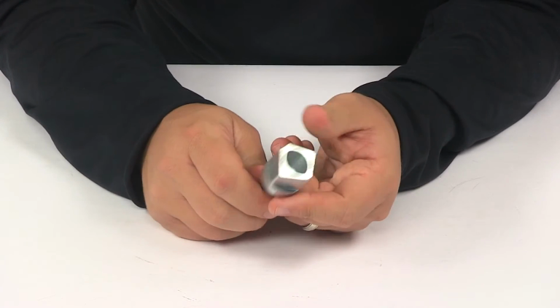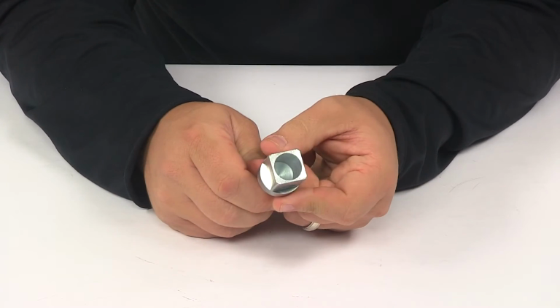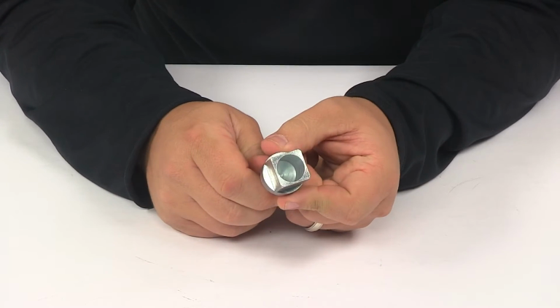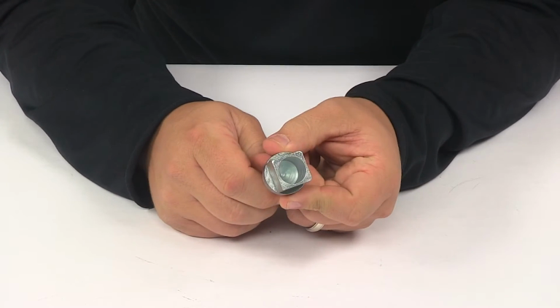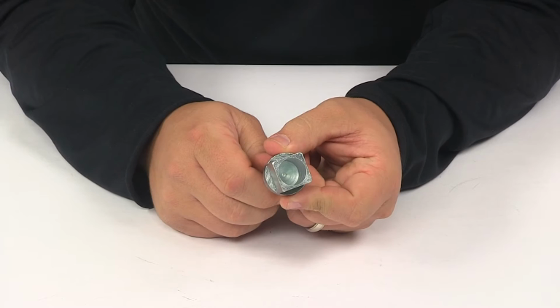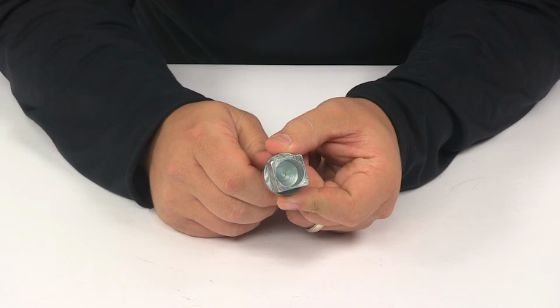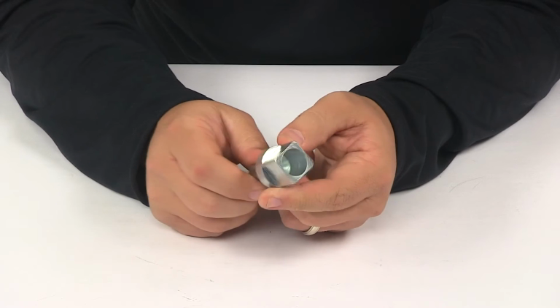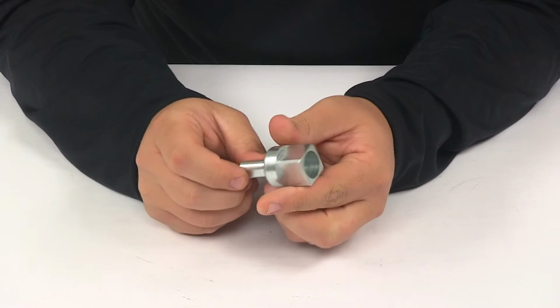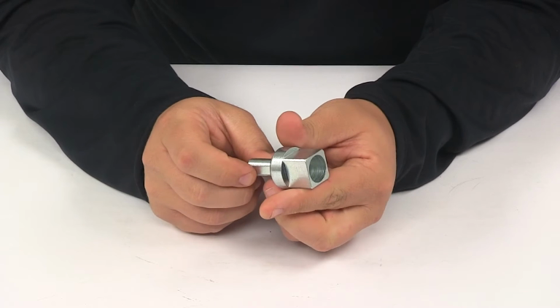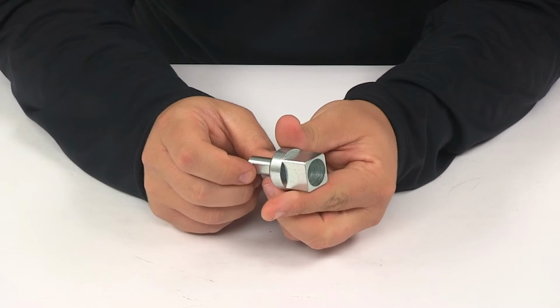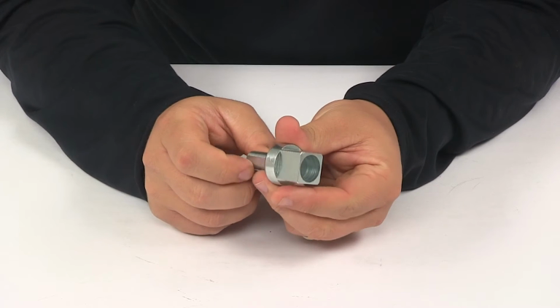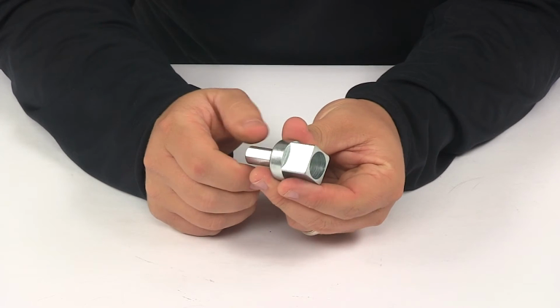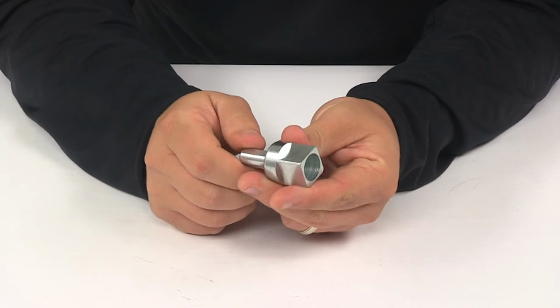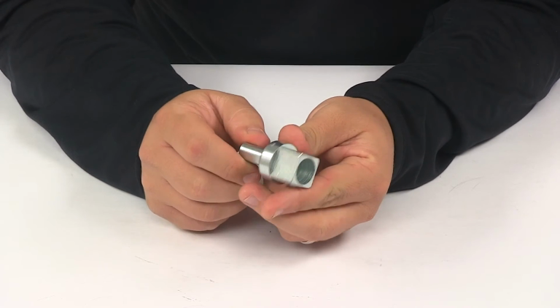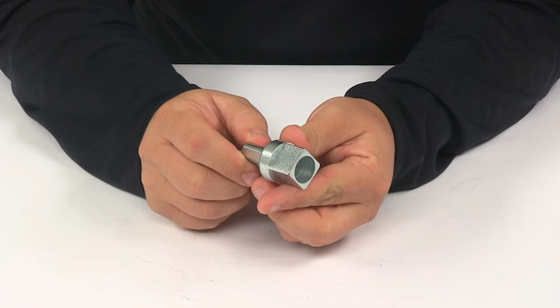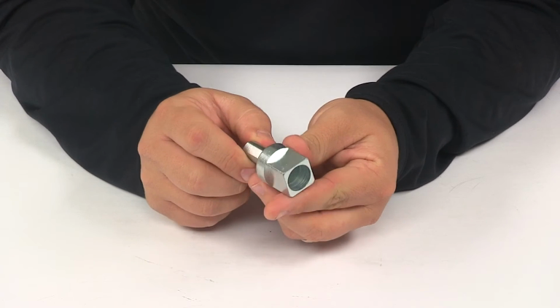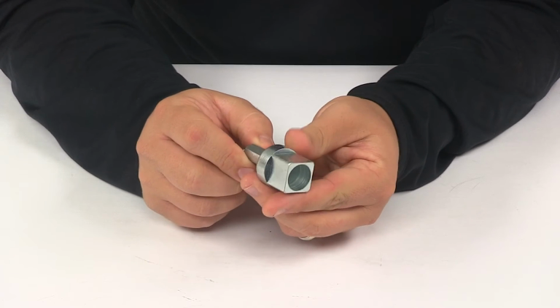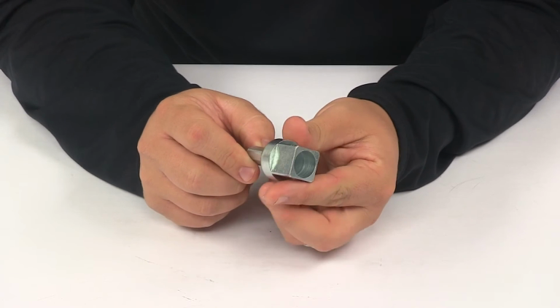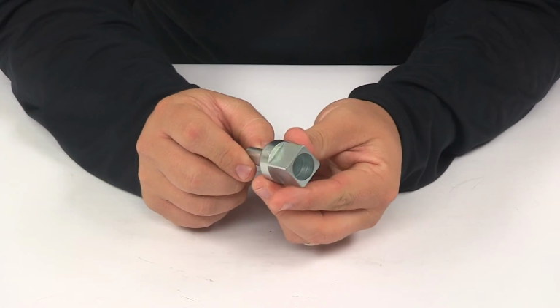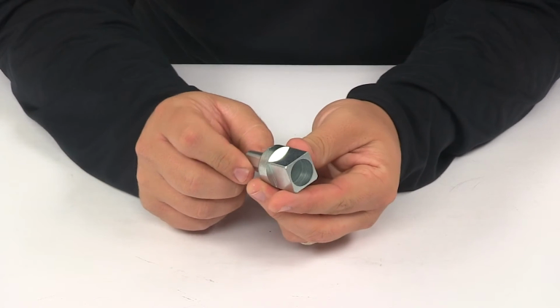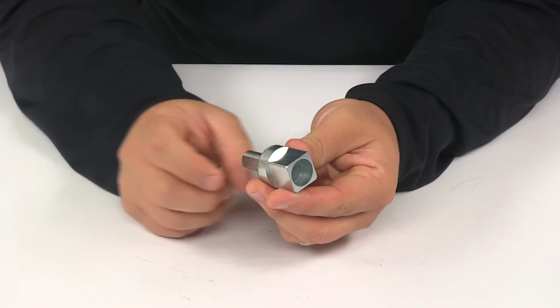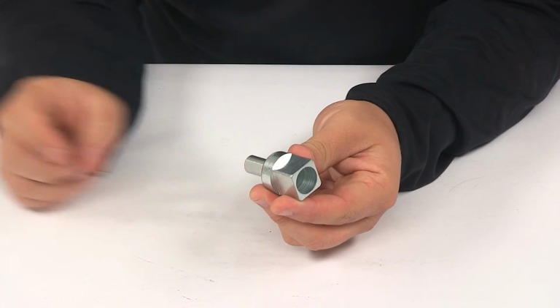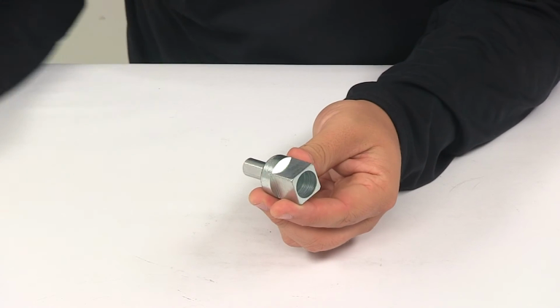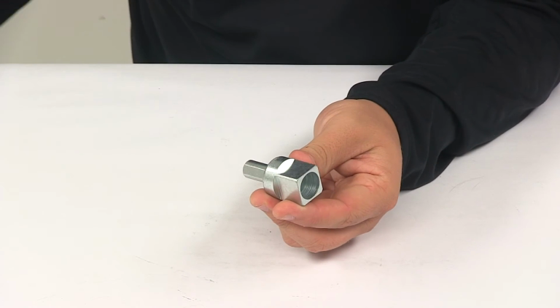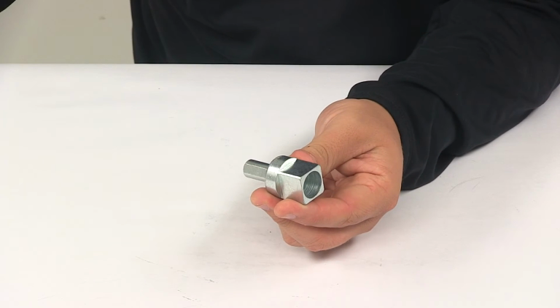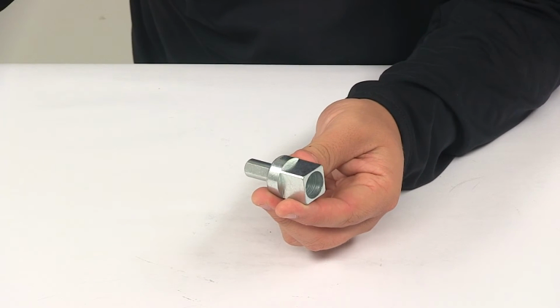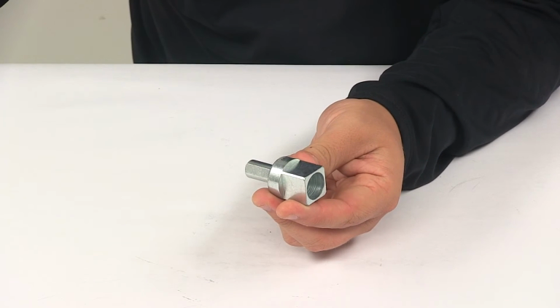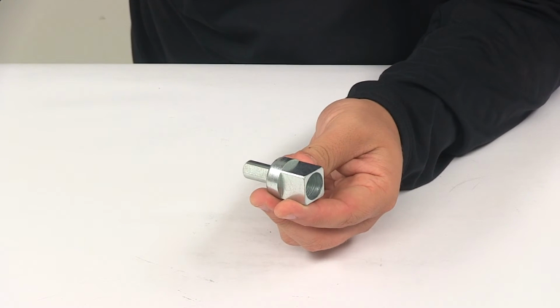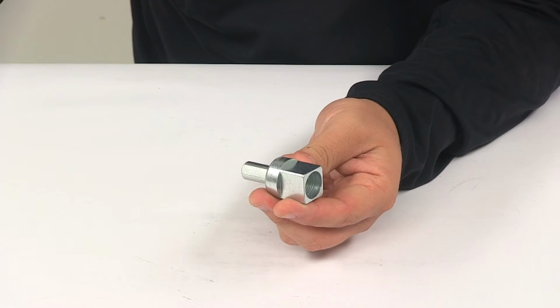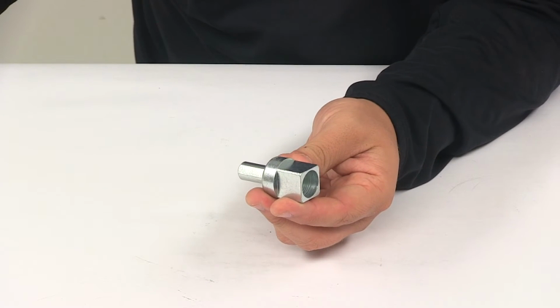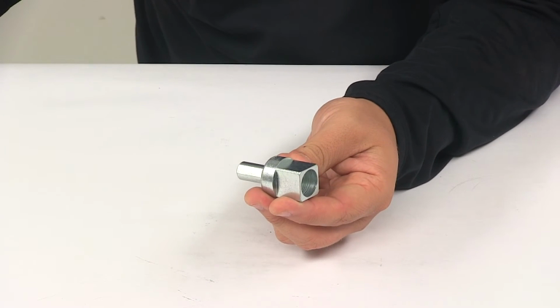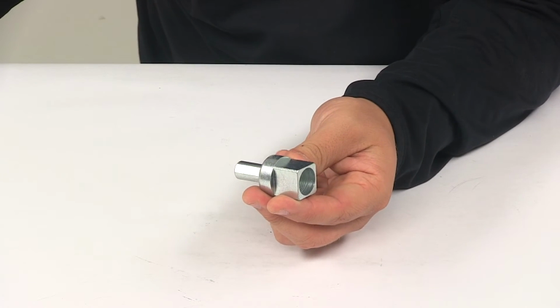That's going to do it for today's look at the Dutton-Lanson Drill Drive Socket Adapter for DLB series winches.